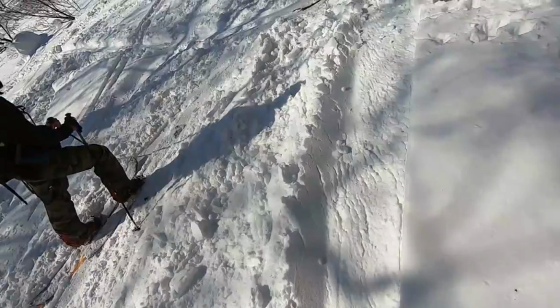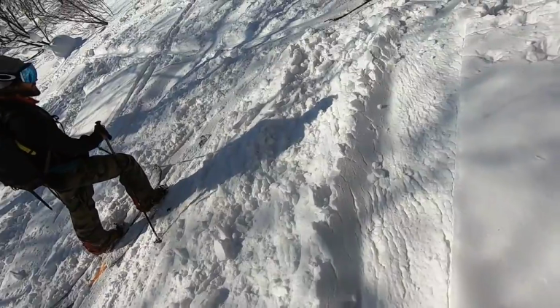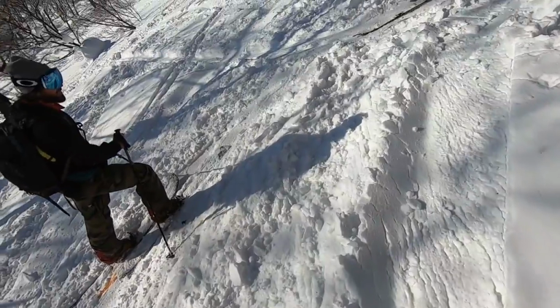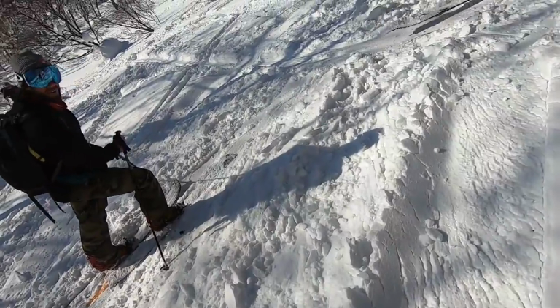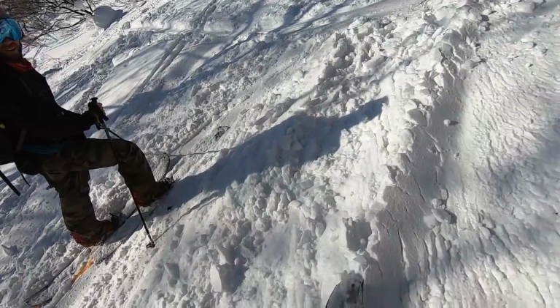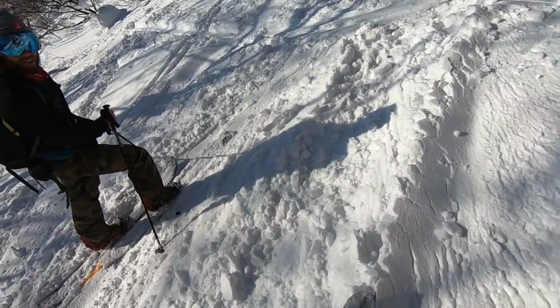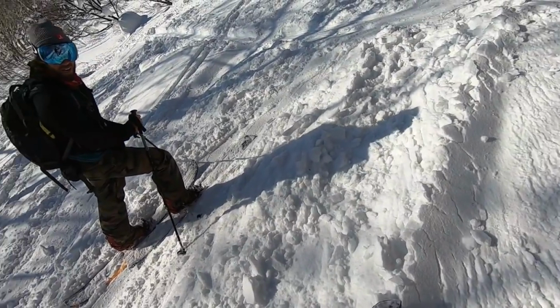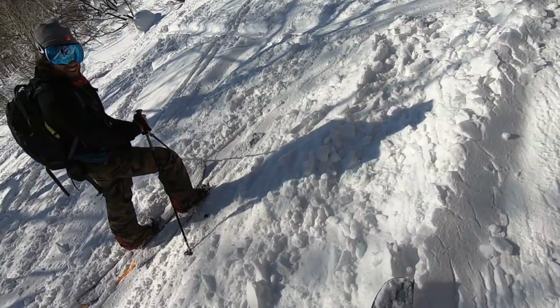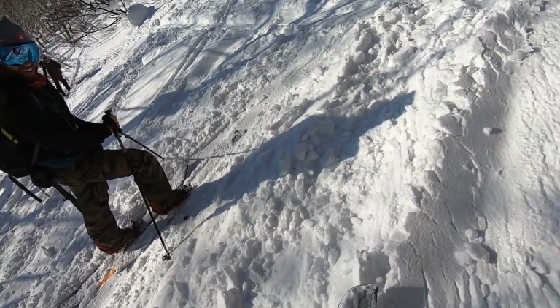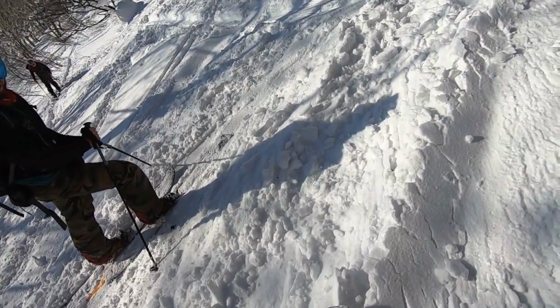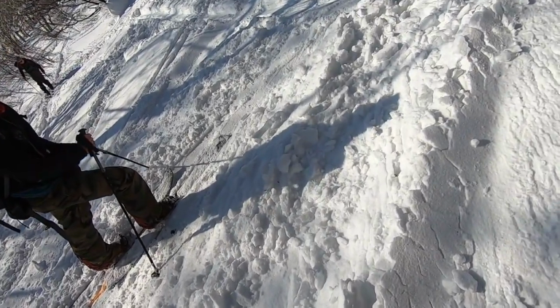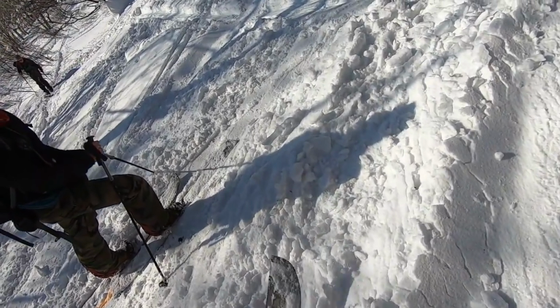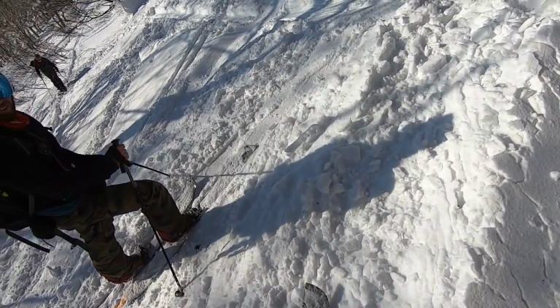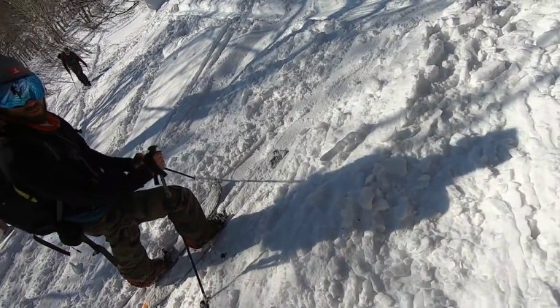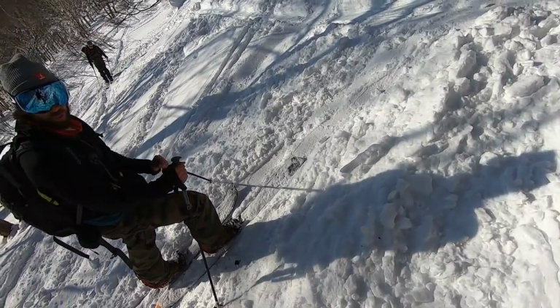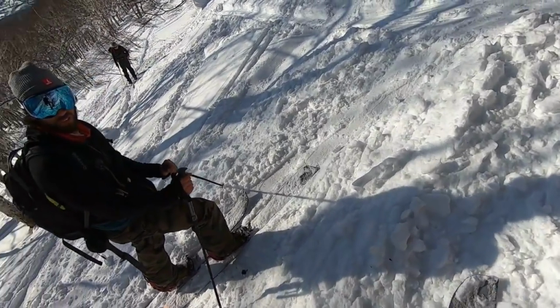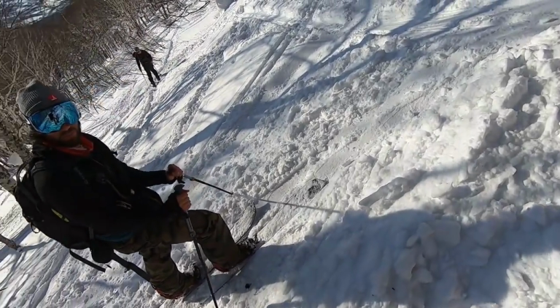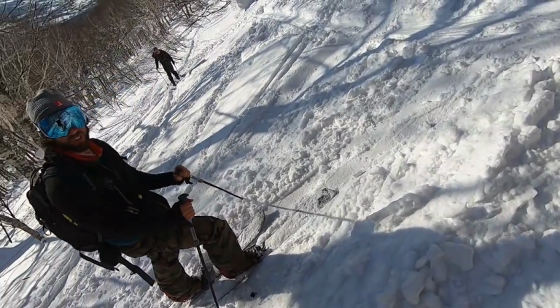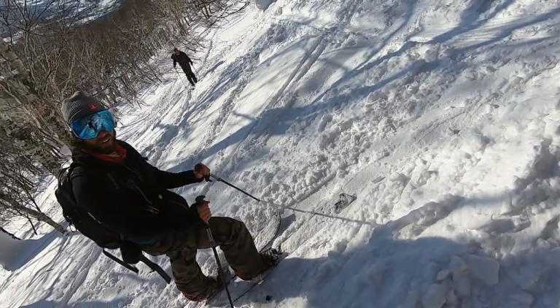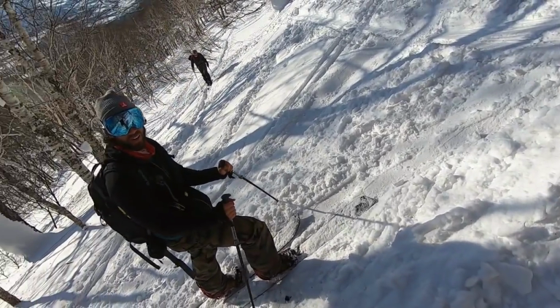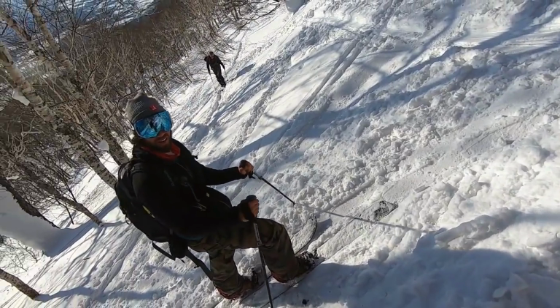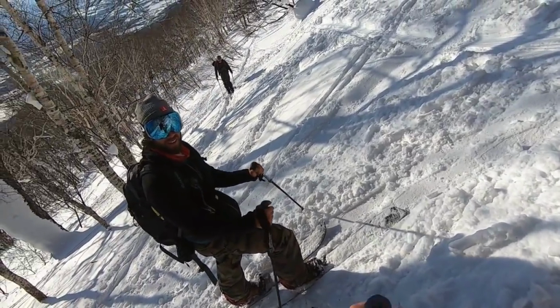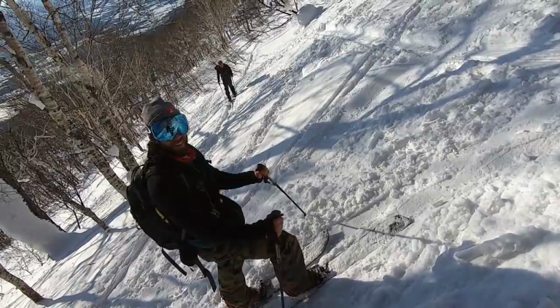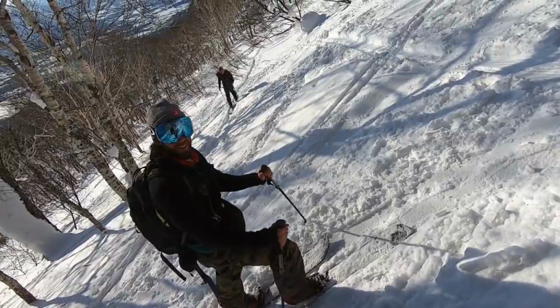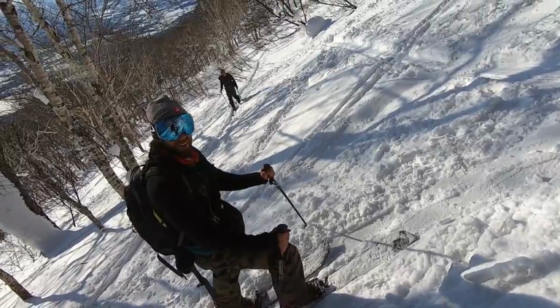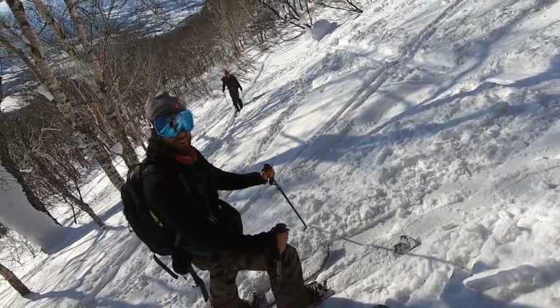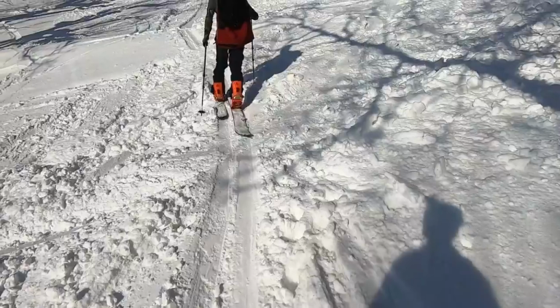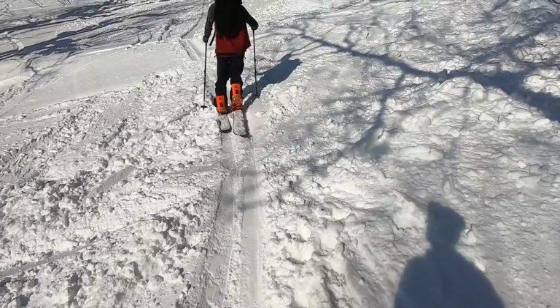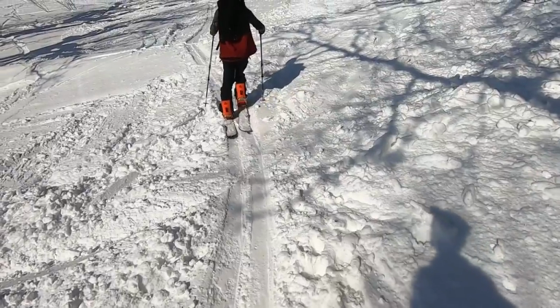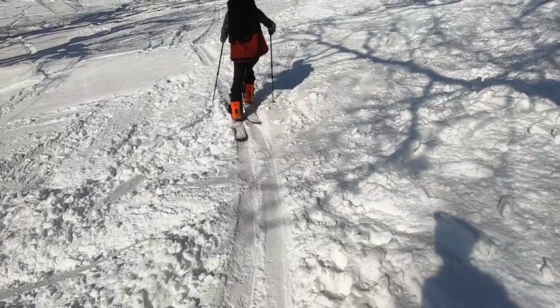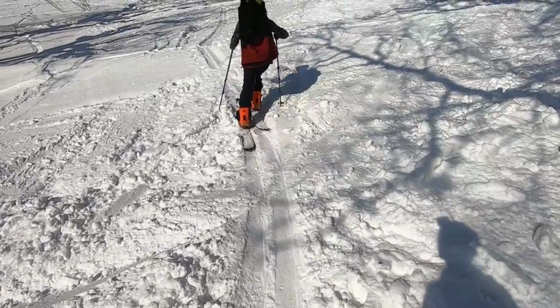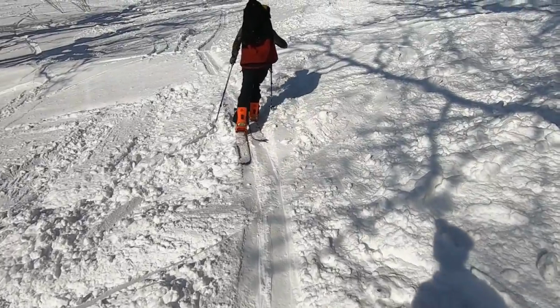Brent, how many times have you been splitboarding? Probably about 20 trips or so. Nice. Yeah, you know we're getting there. Those bindings look nice.